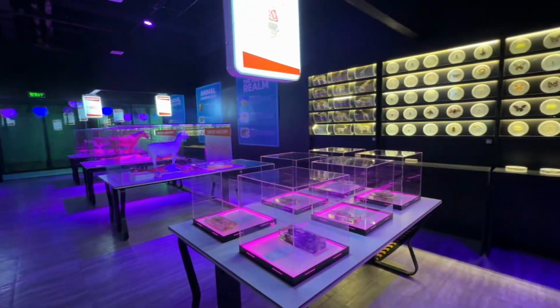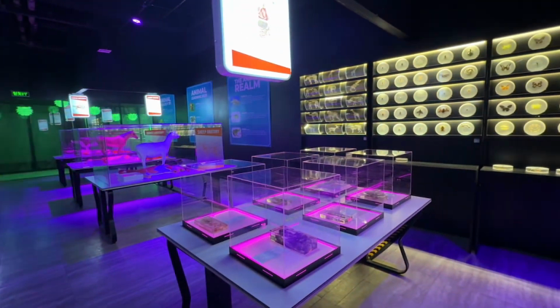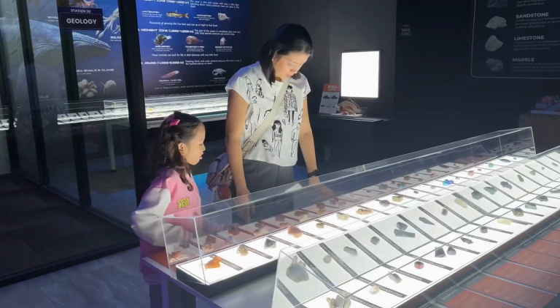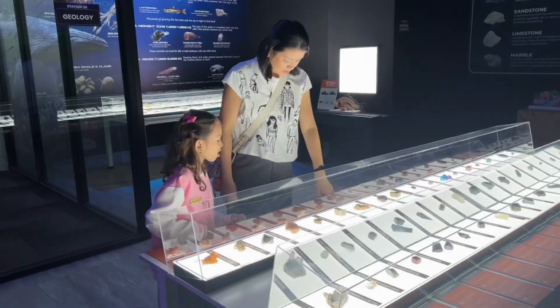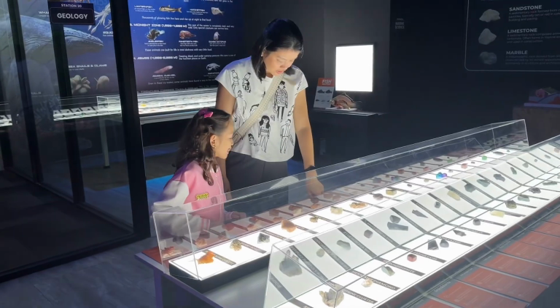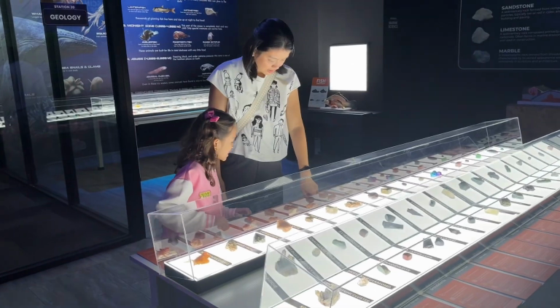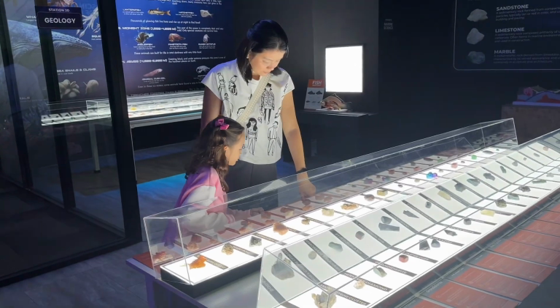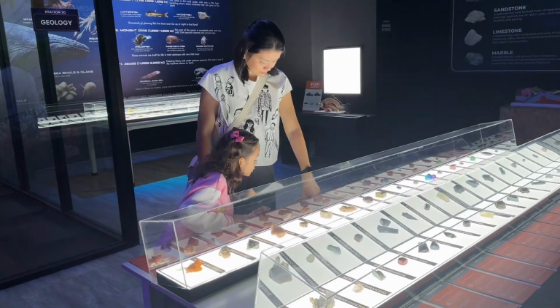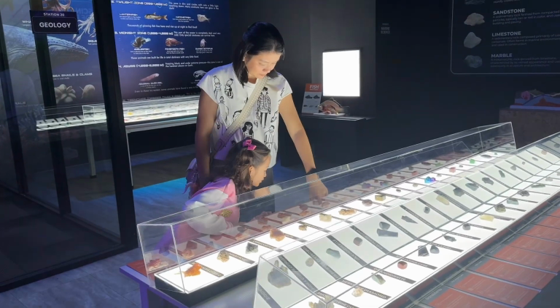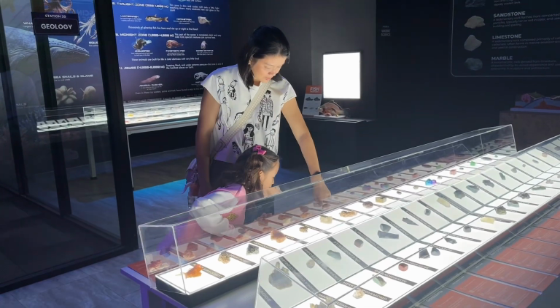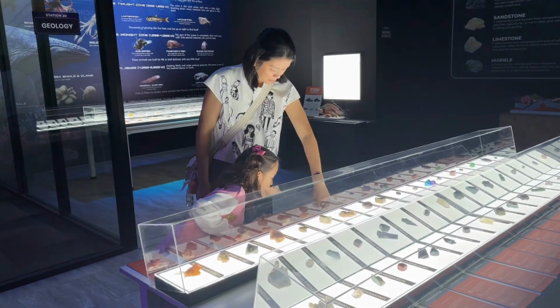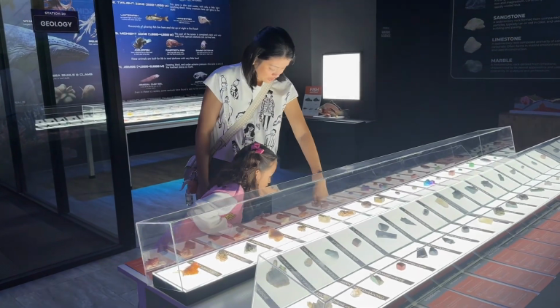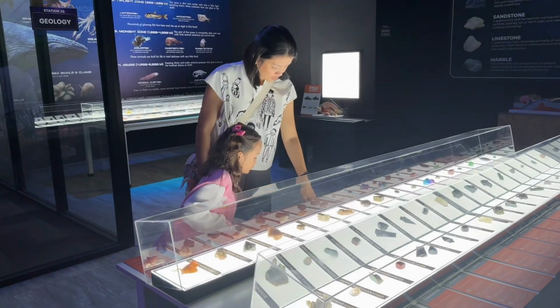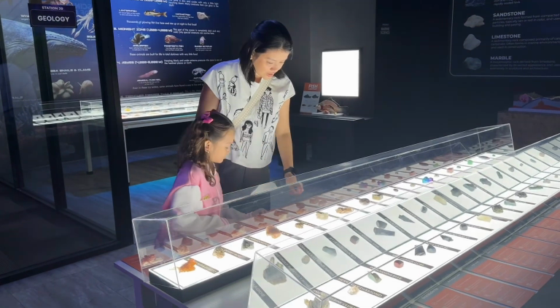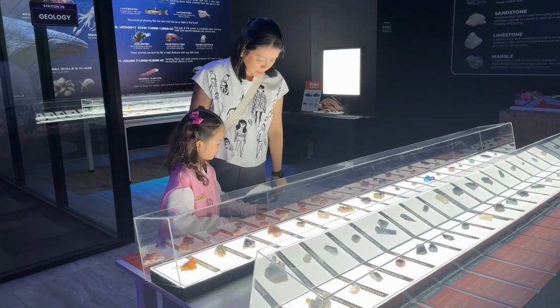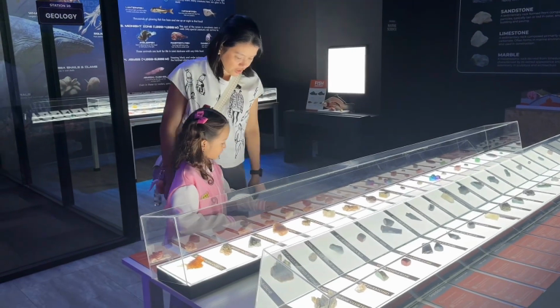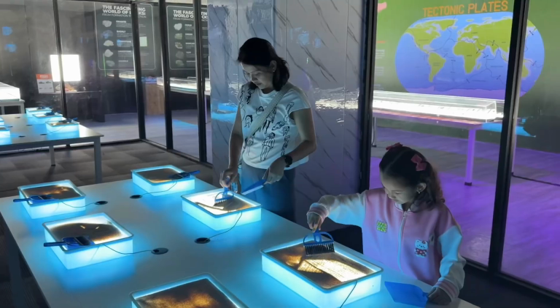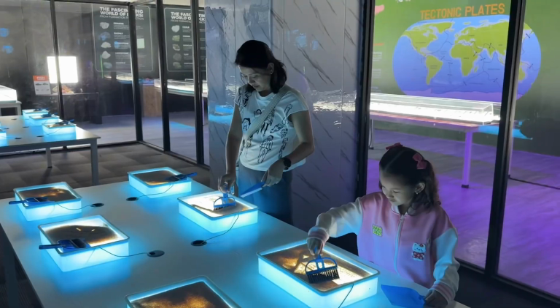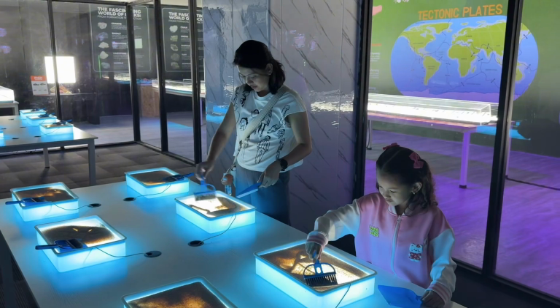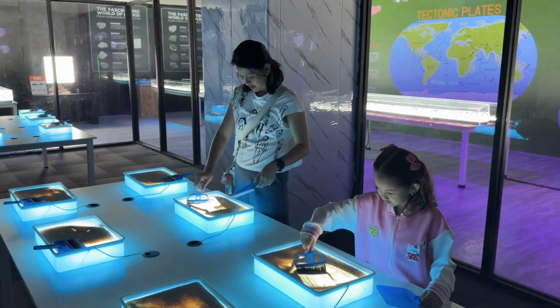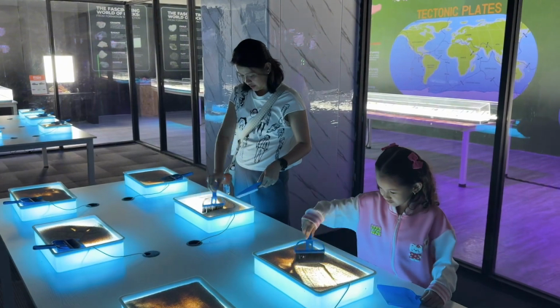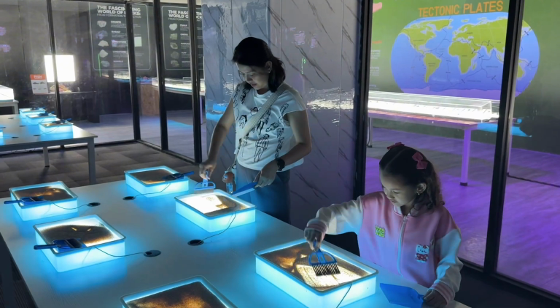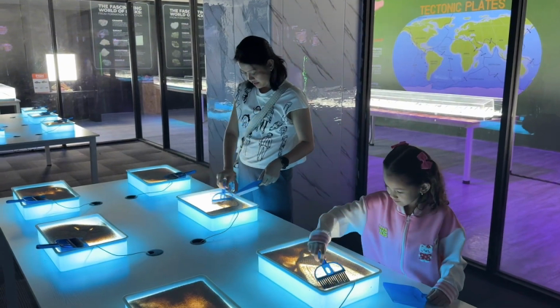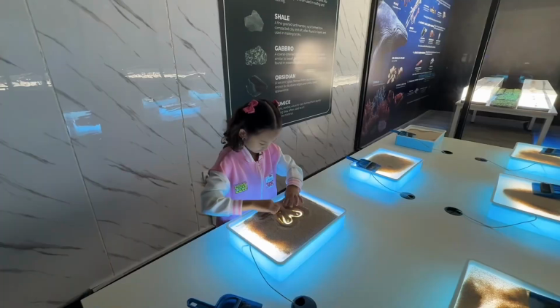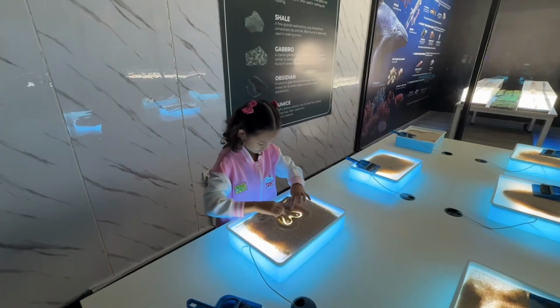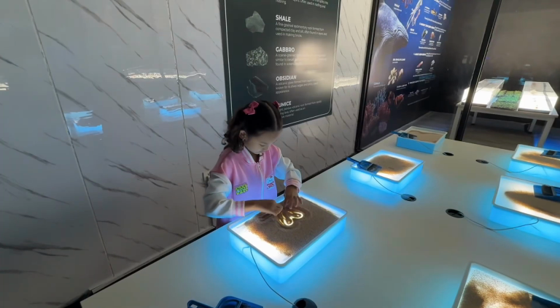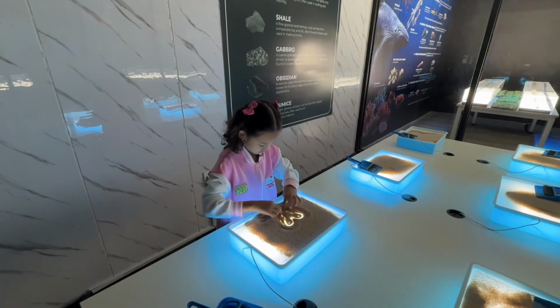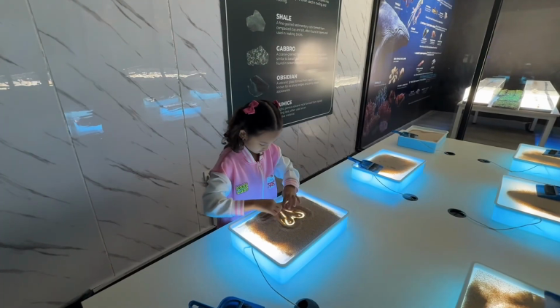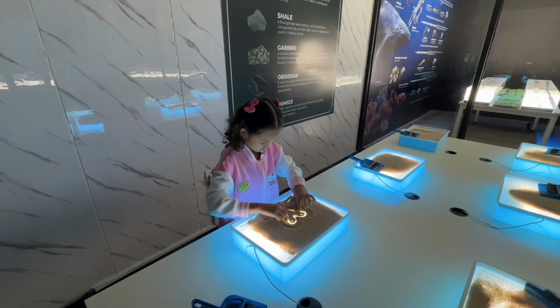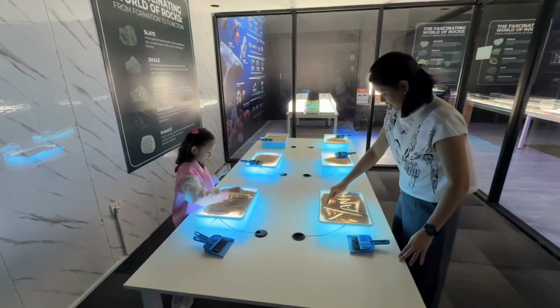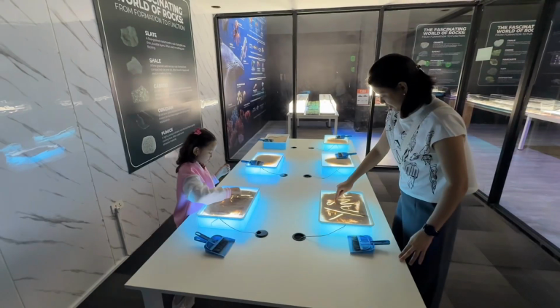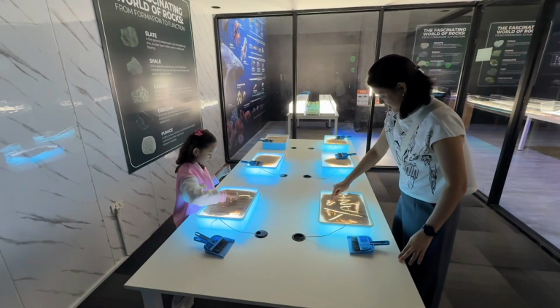We even saw different kinds of rocks. We also did an activity with sand.